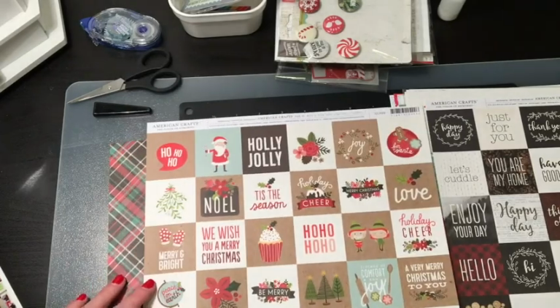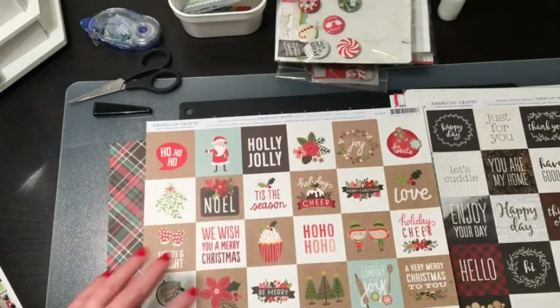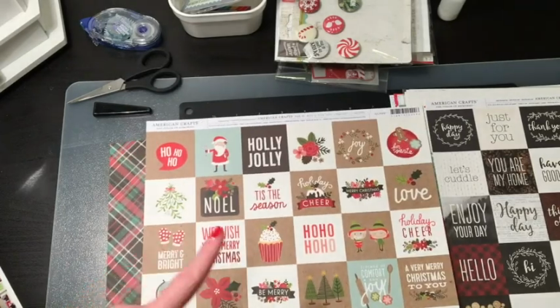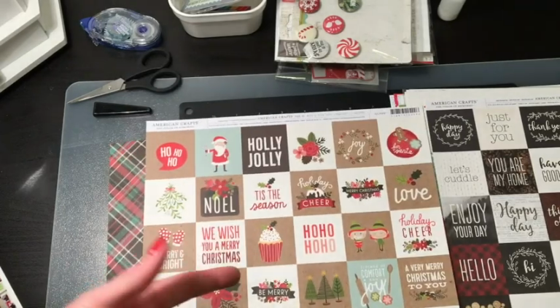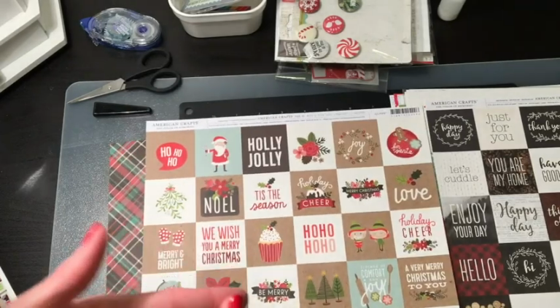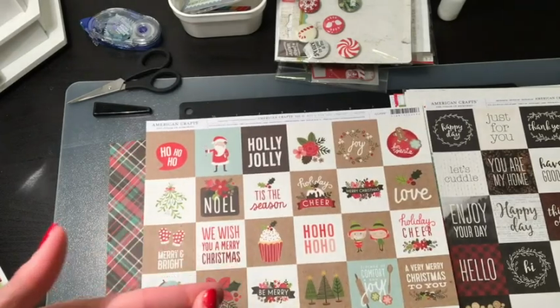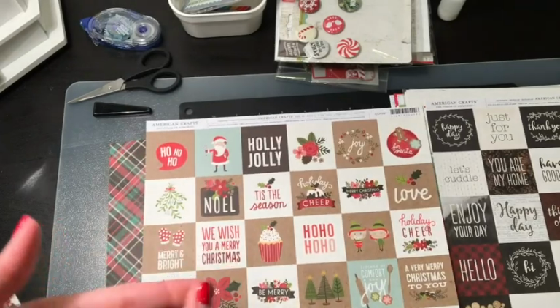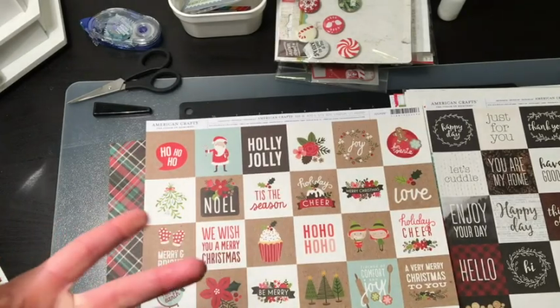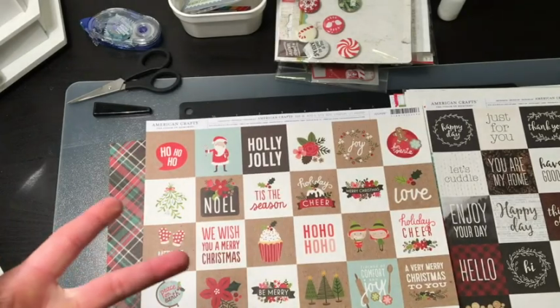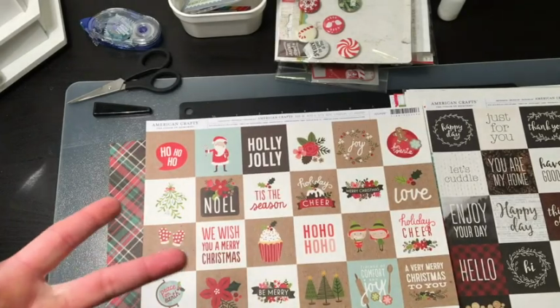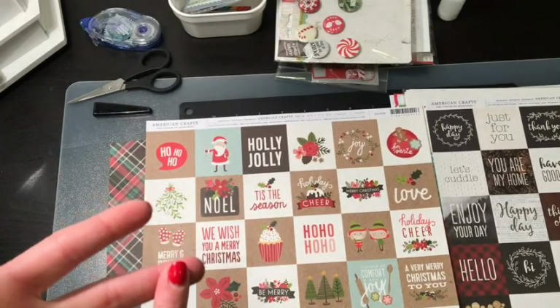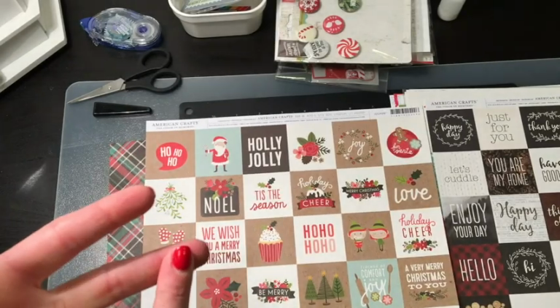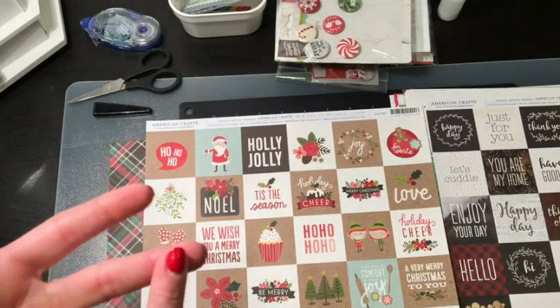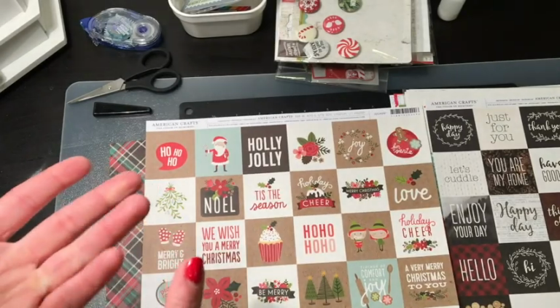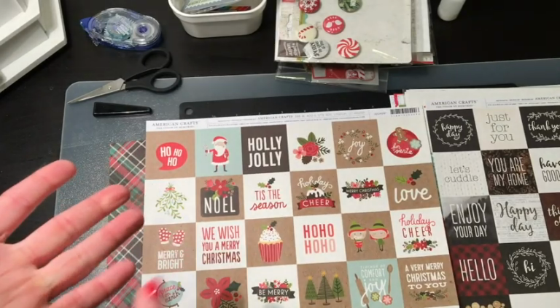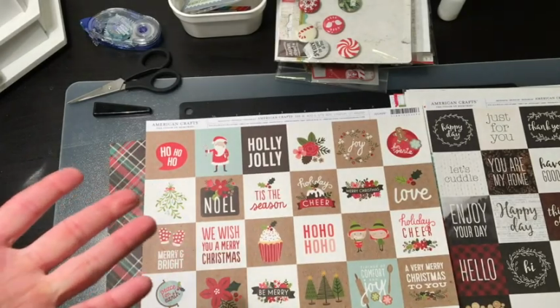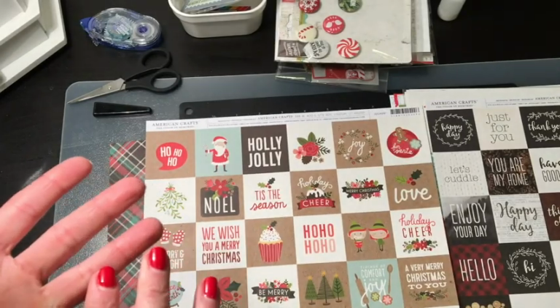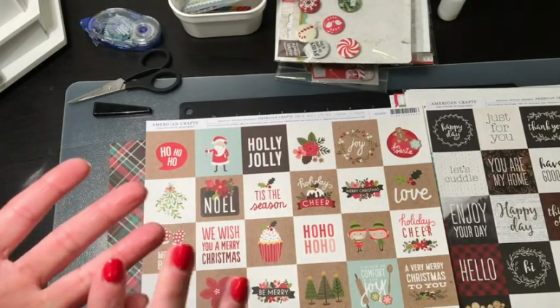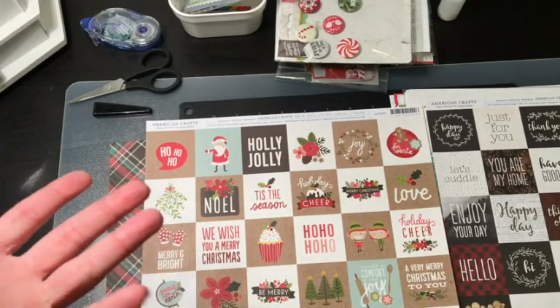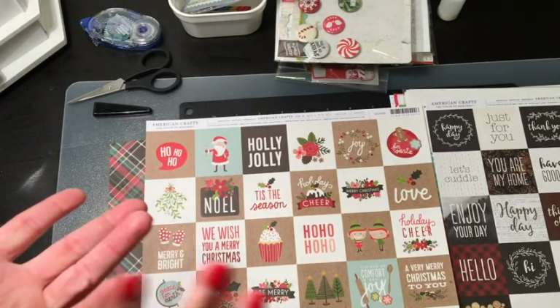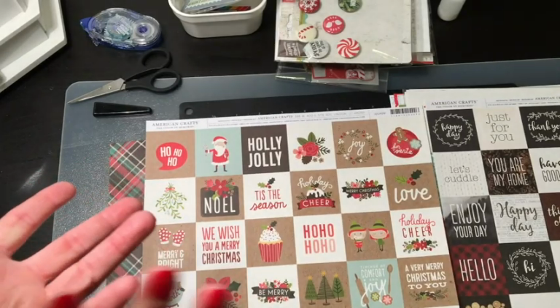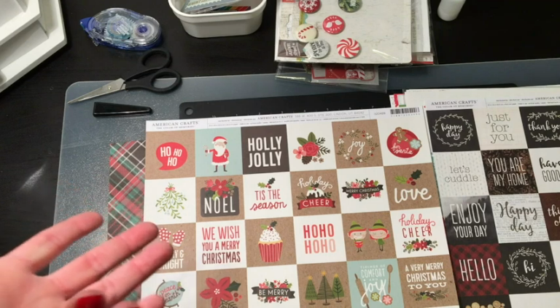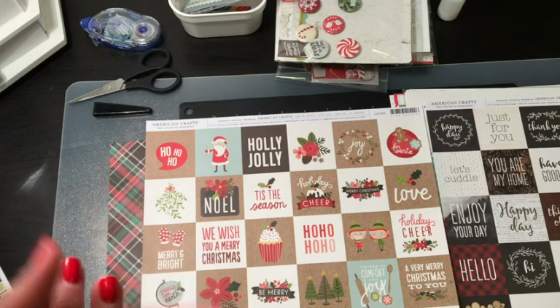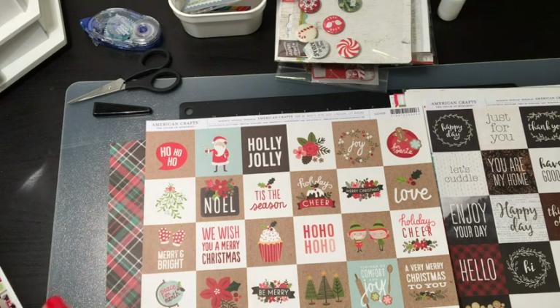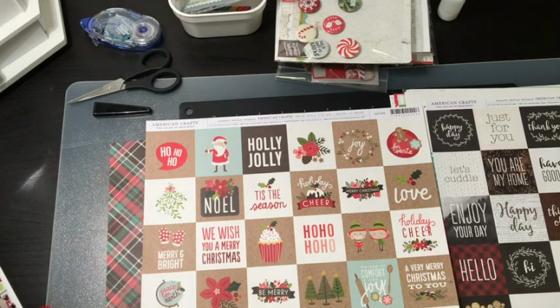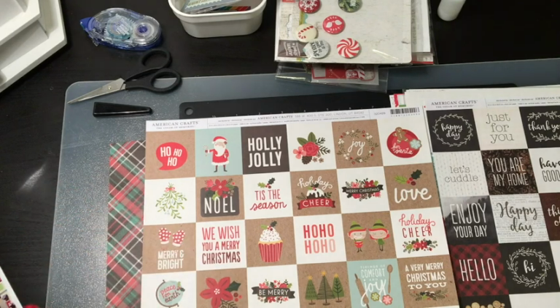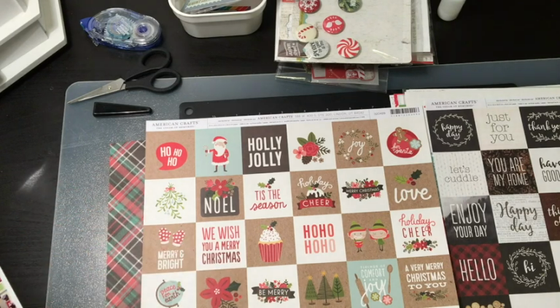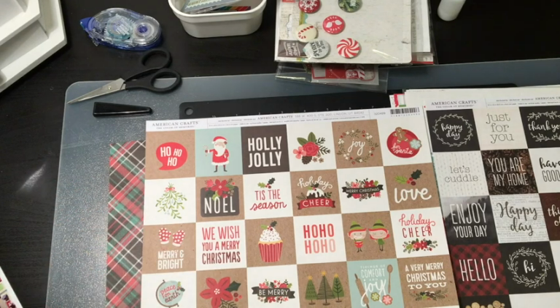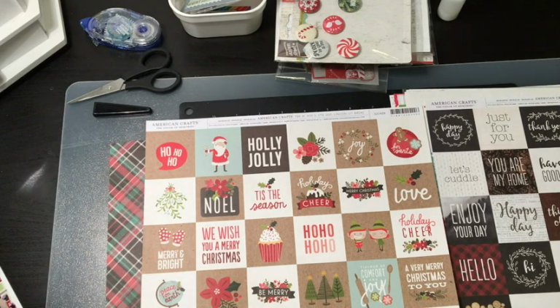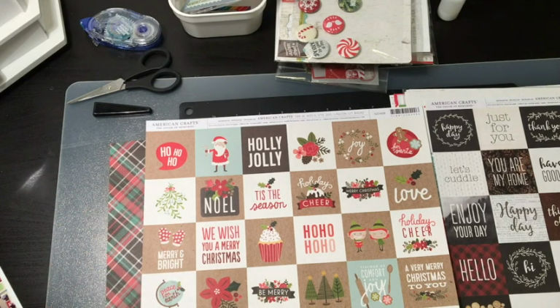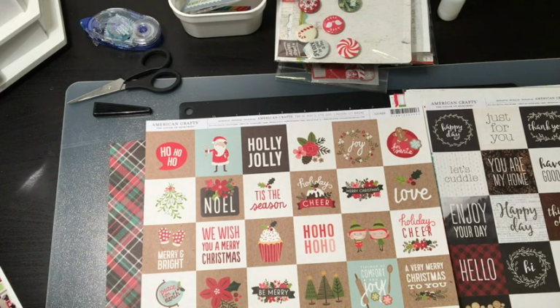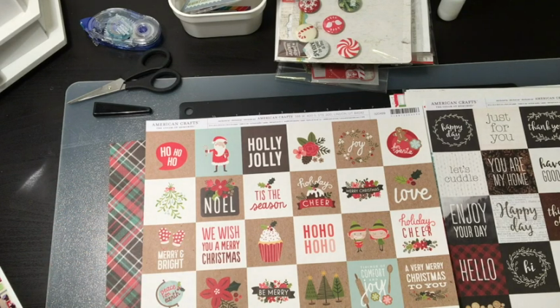I've also got some flair pulled, some chipboard, stickers, those types of things, and I will see where it goes.